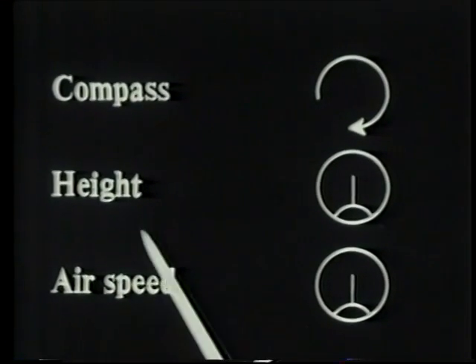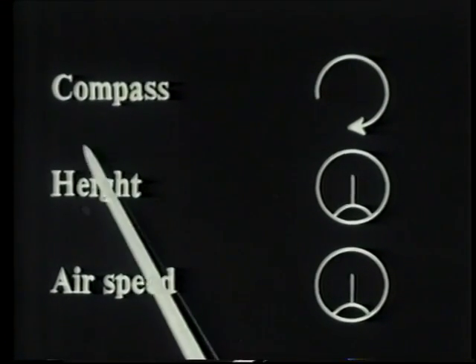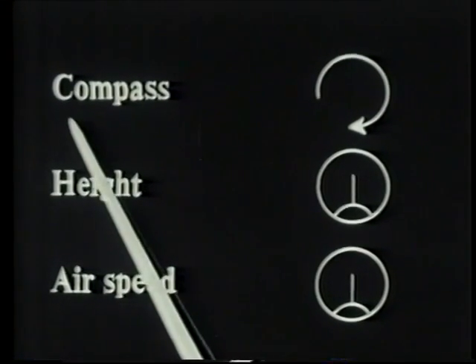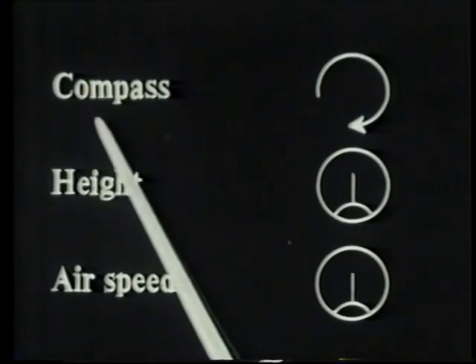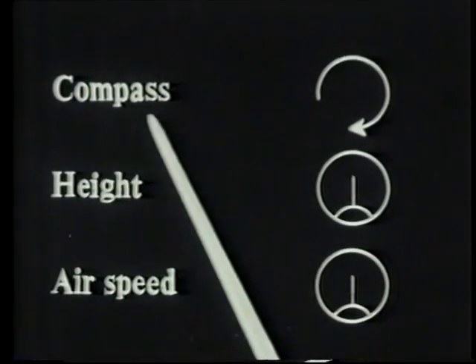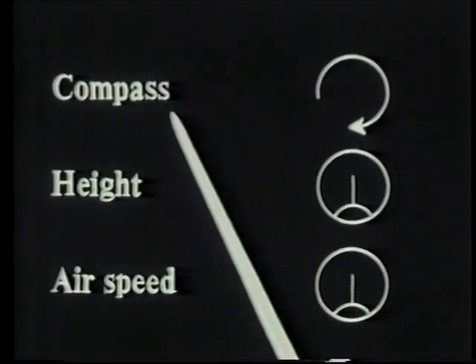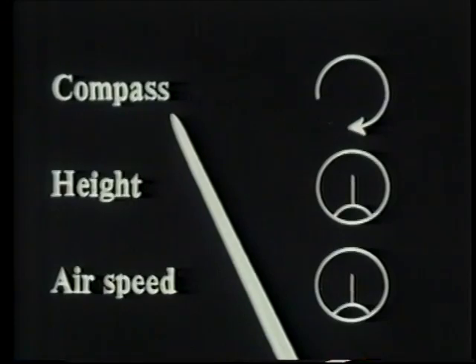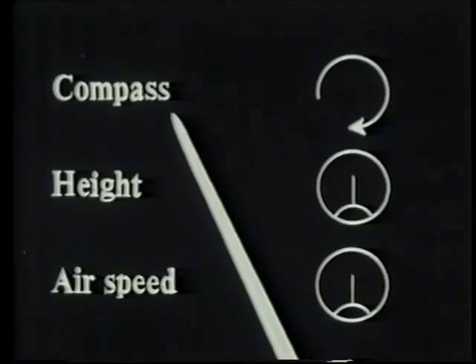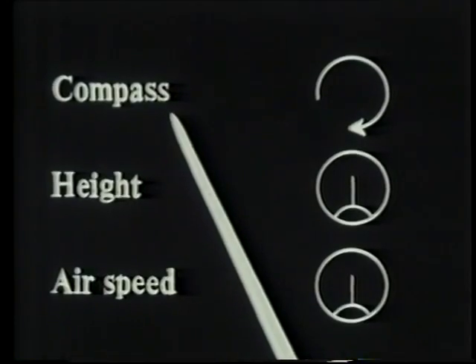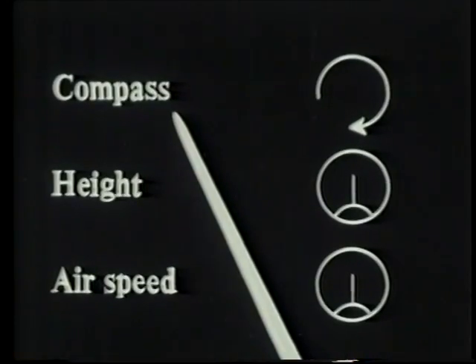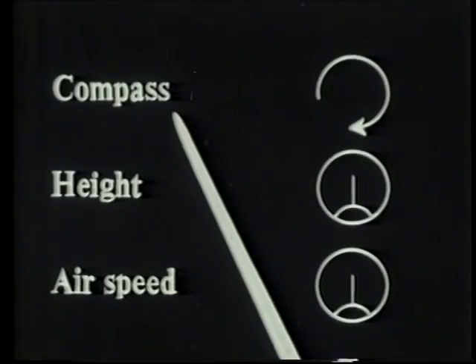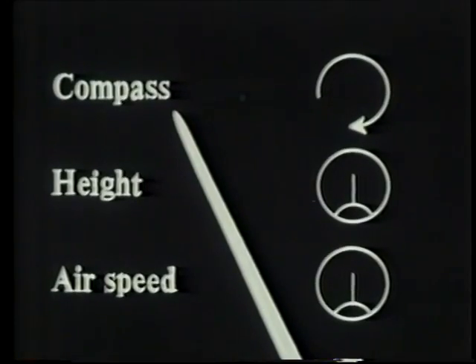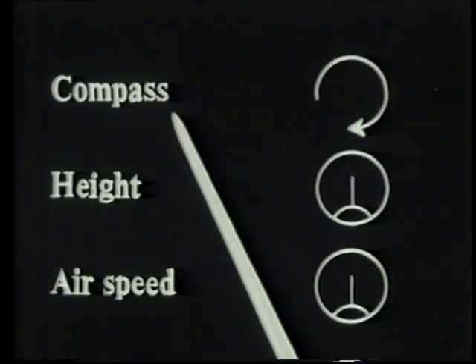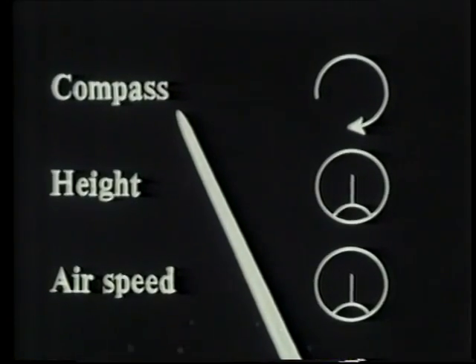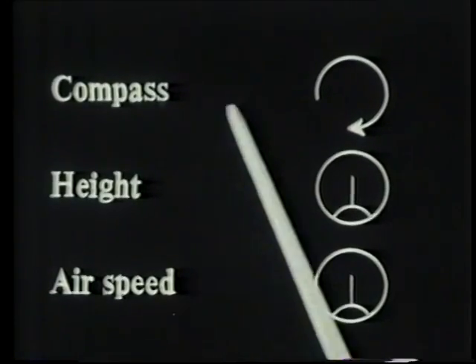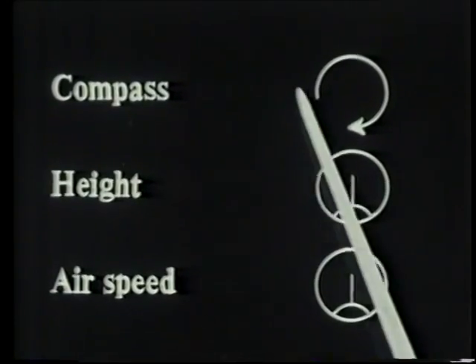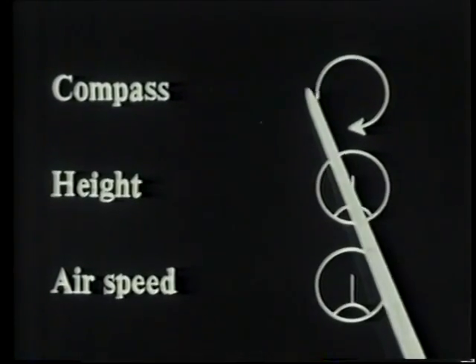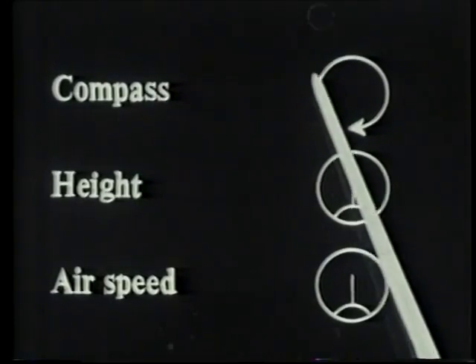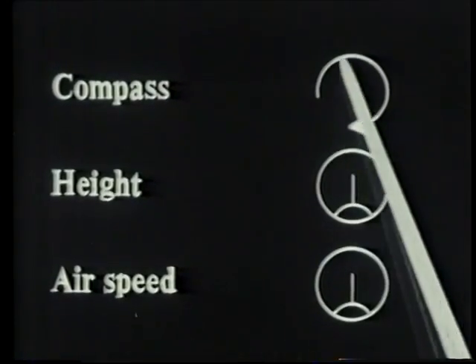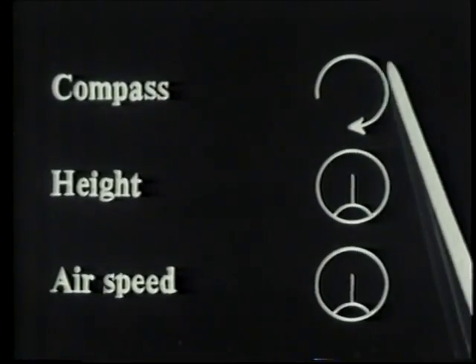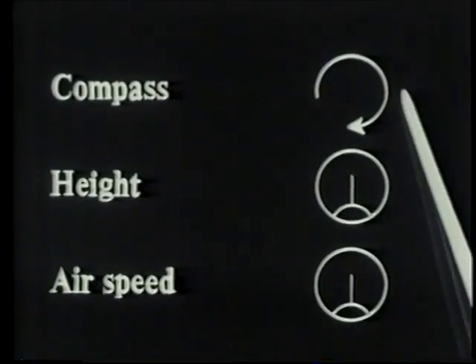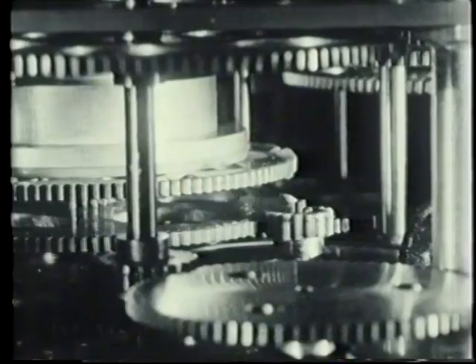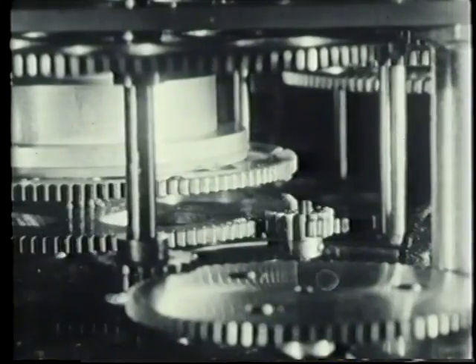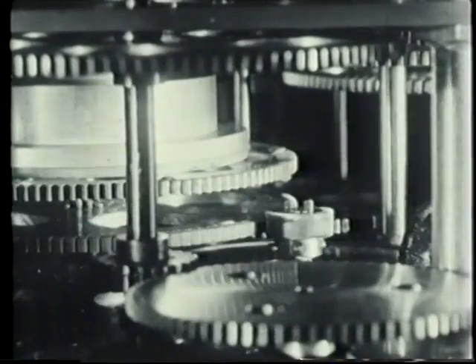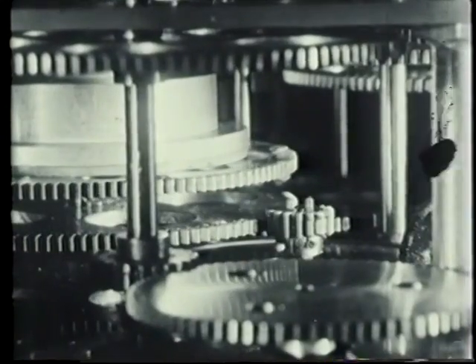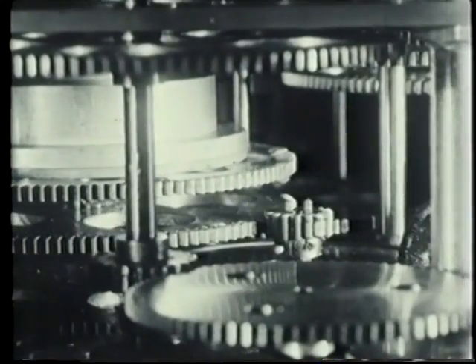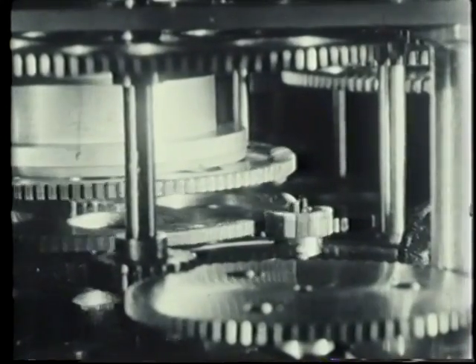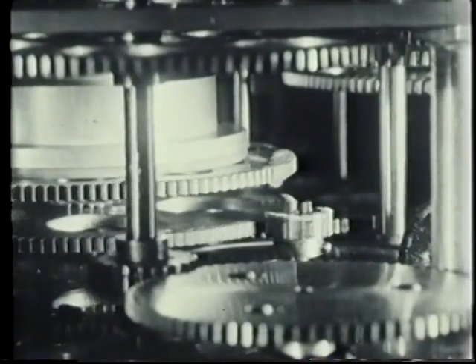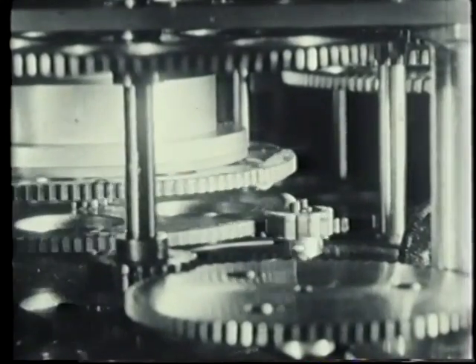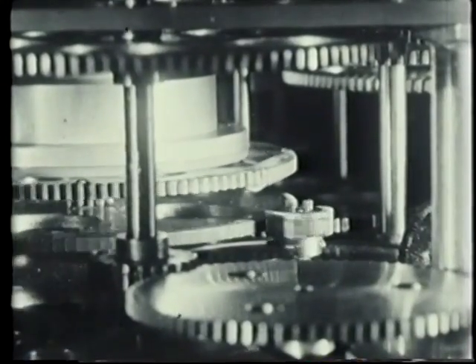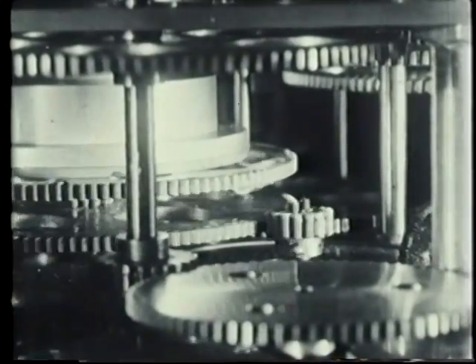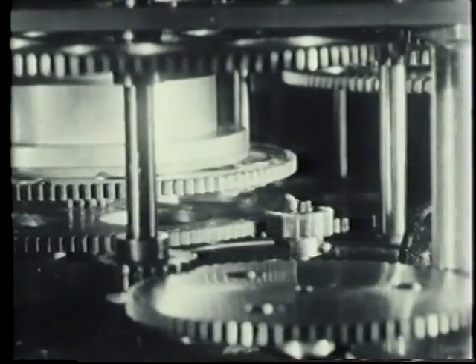The compass heading is relayed from the gyro compass as a shaft rotation by an M motor transmission system.